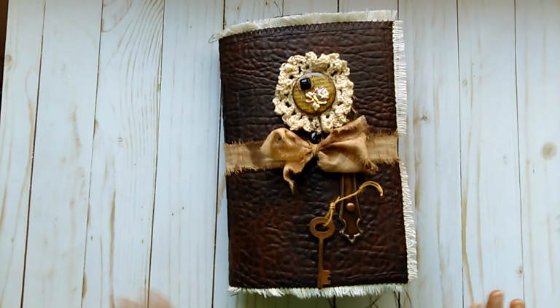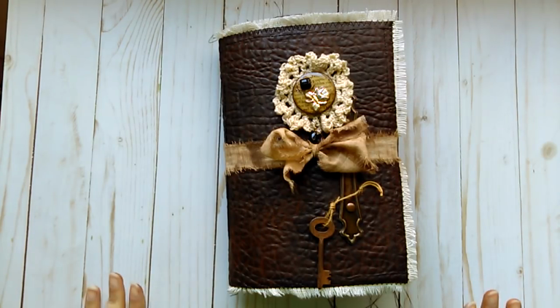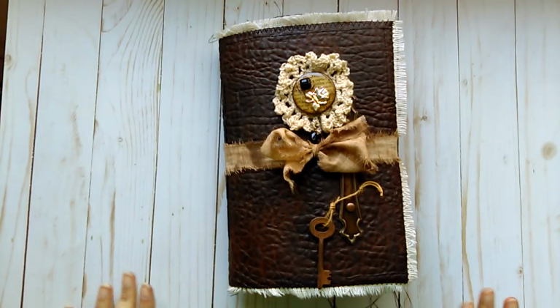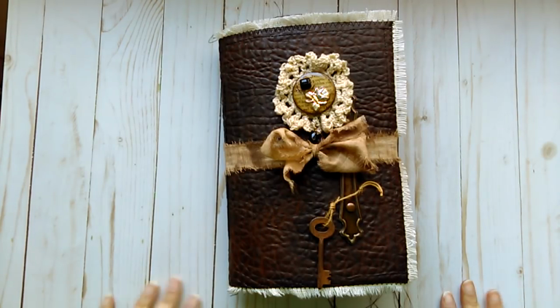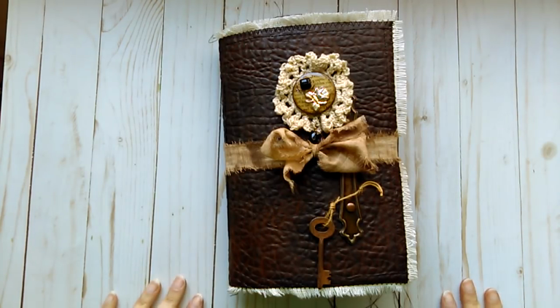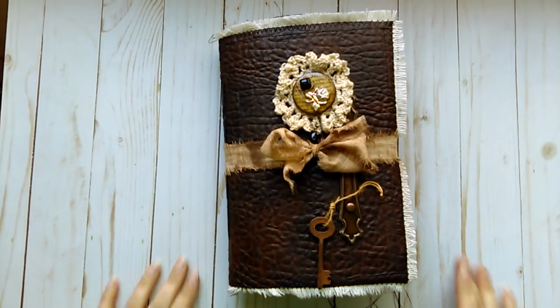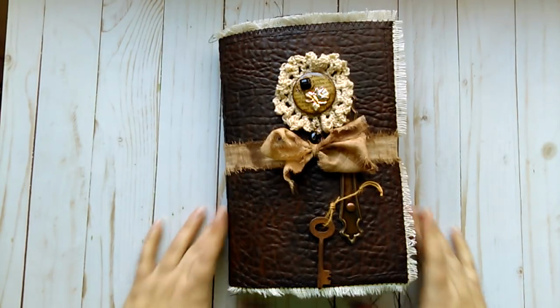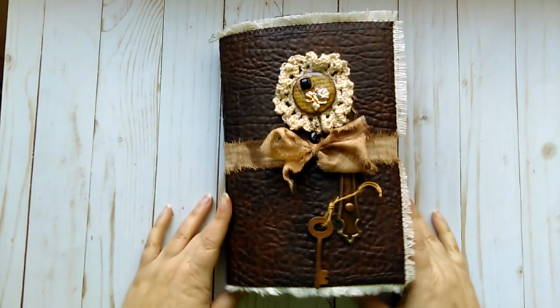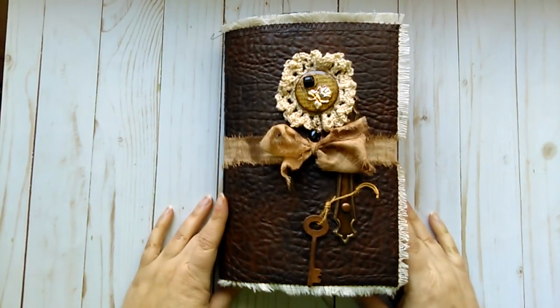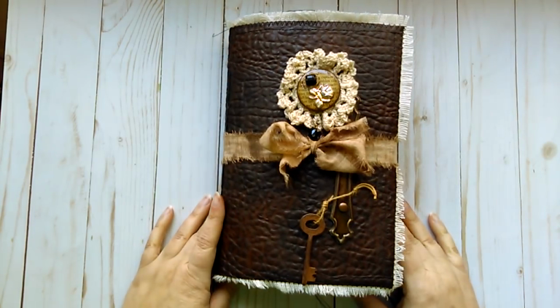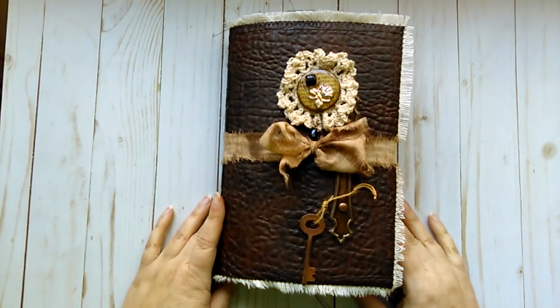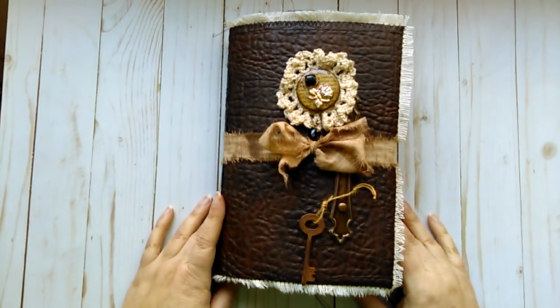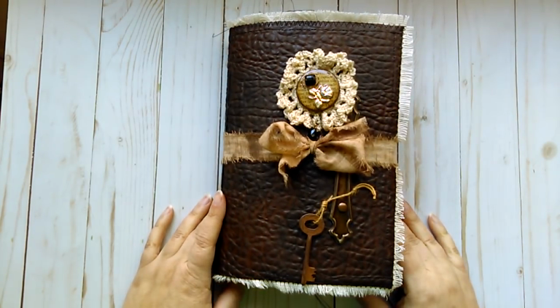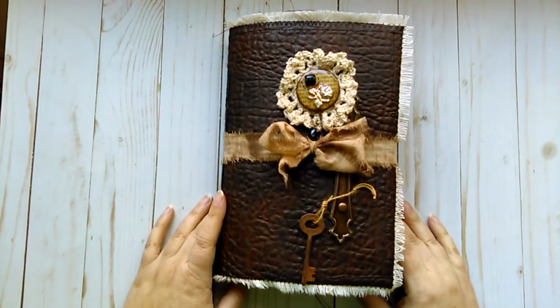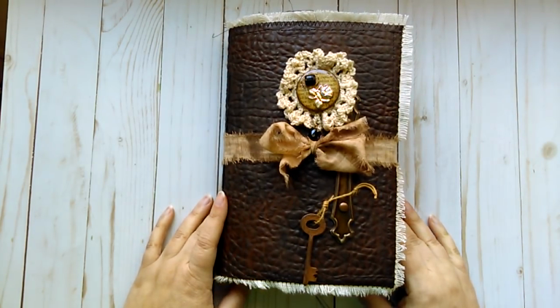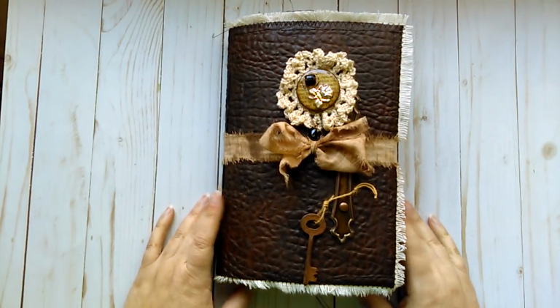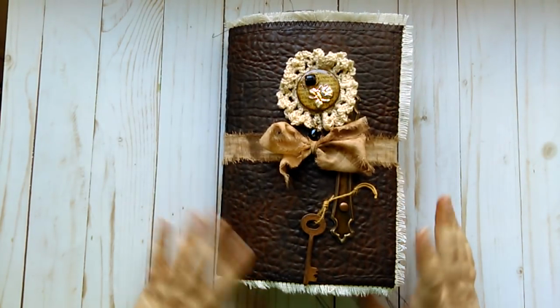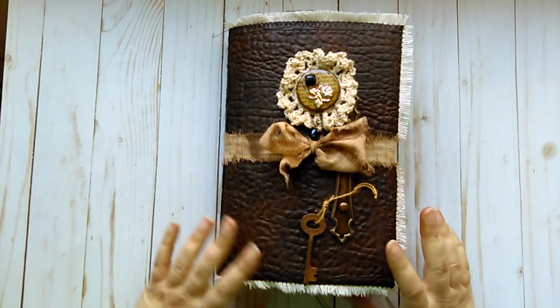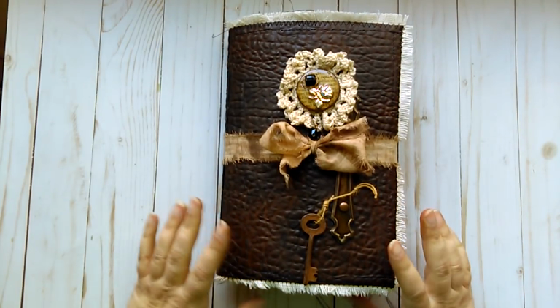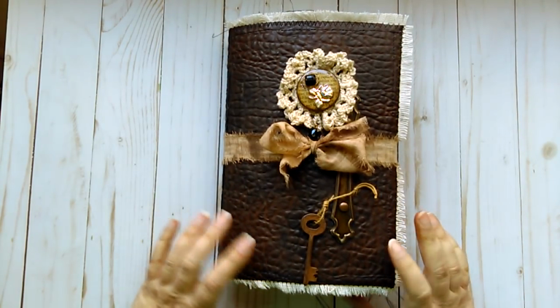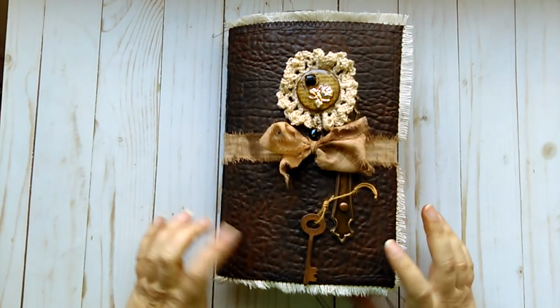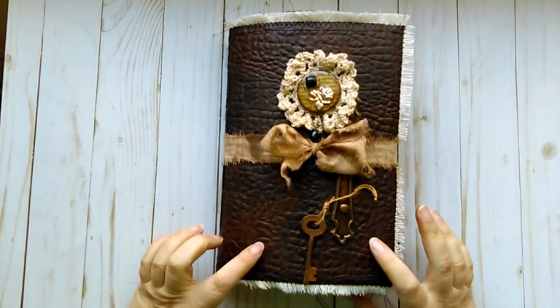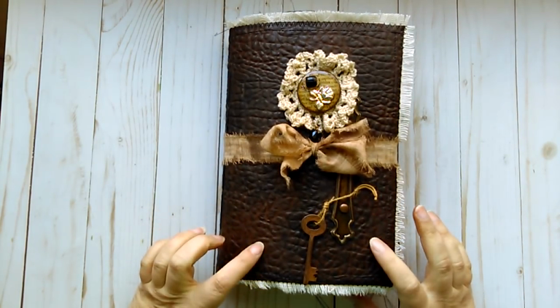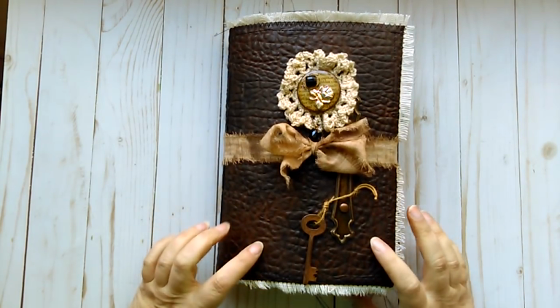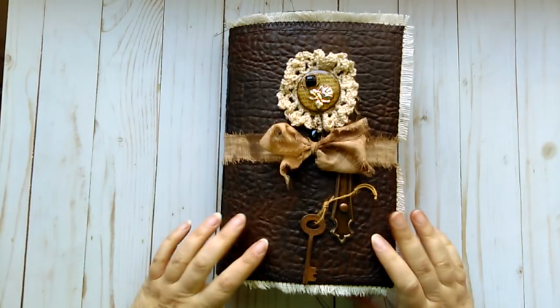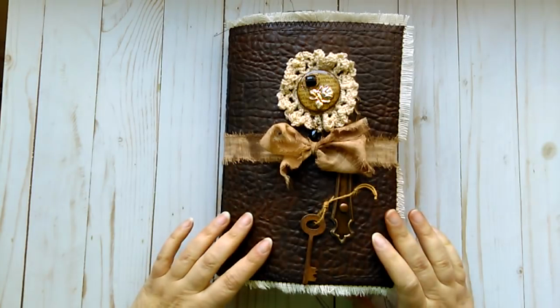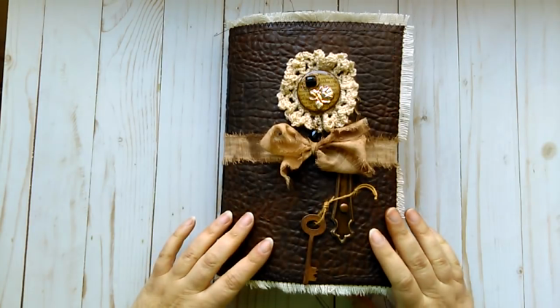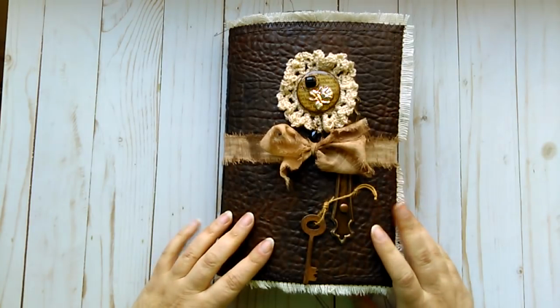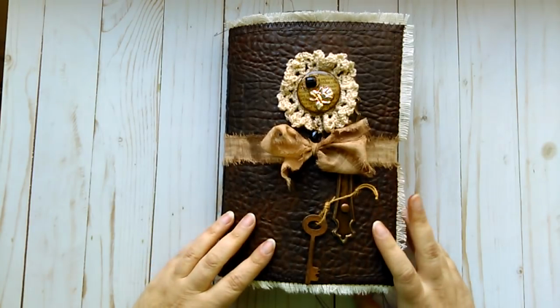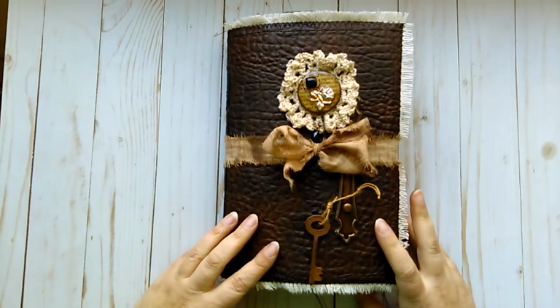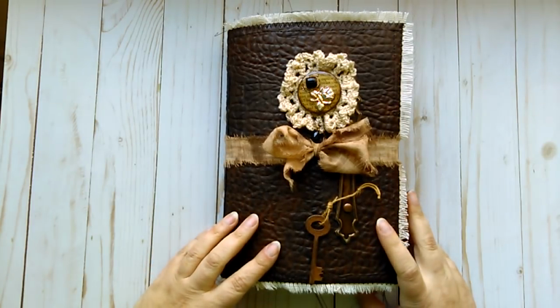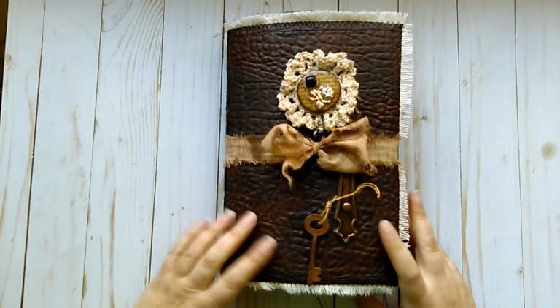Hello everyone, it's Marcia from Then and There. I have another journal that I wanted to share with you guys today.